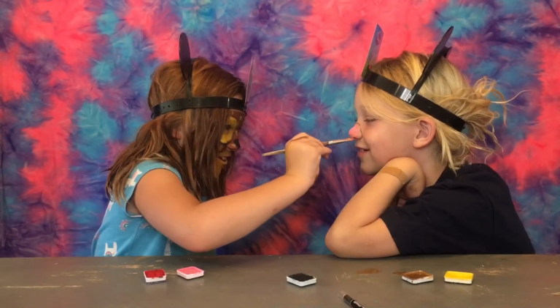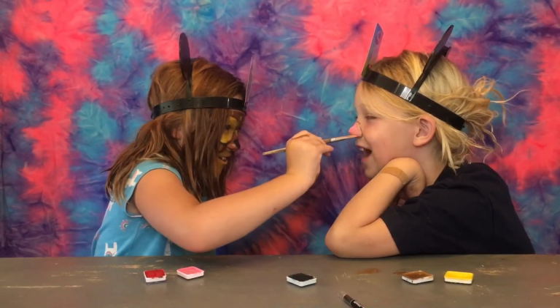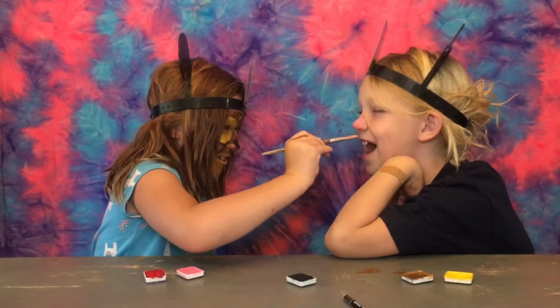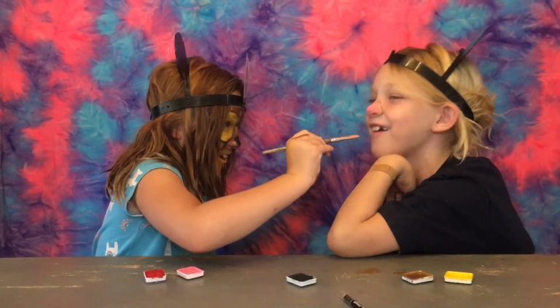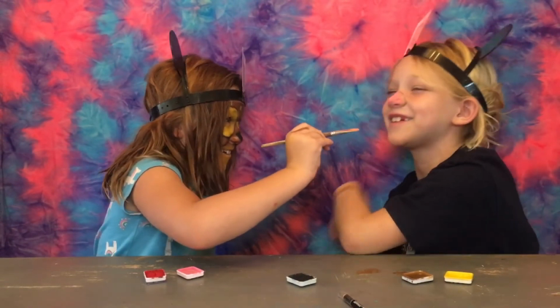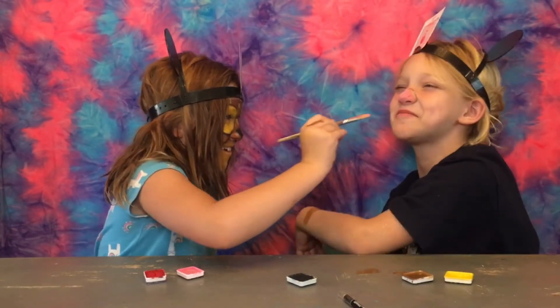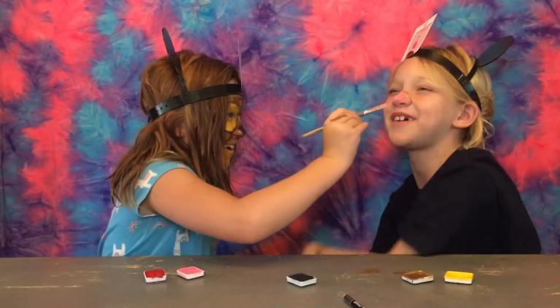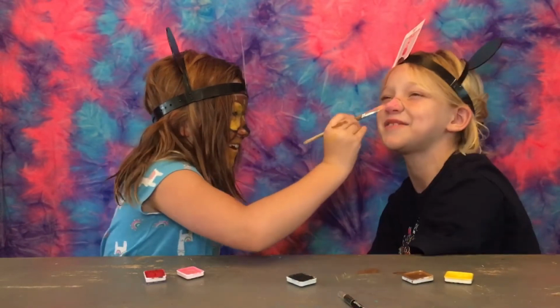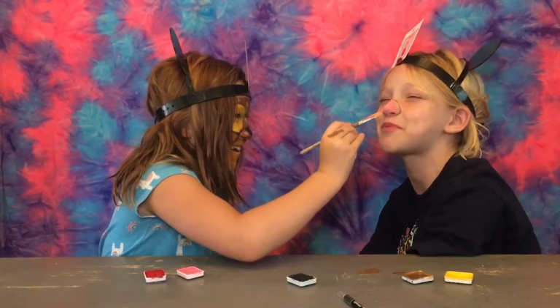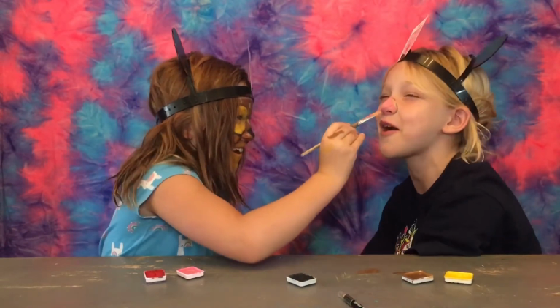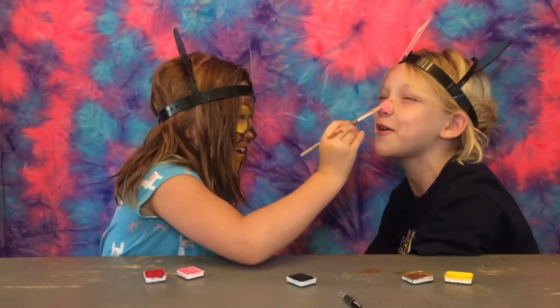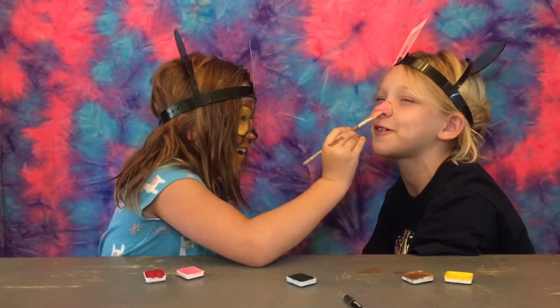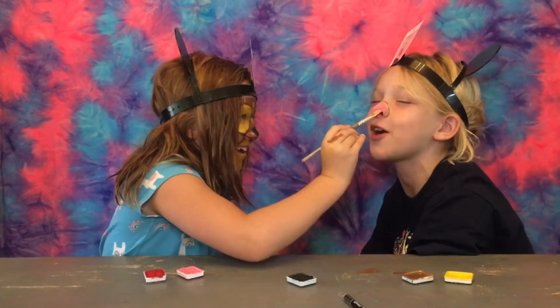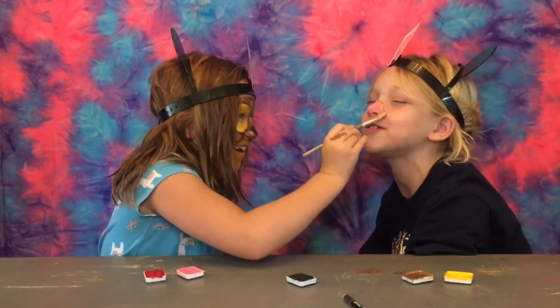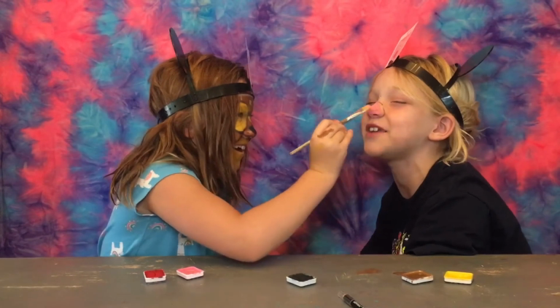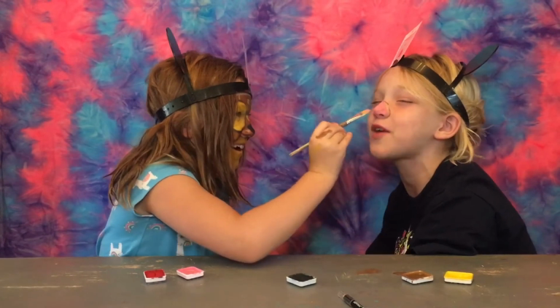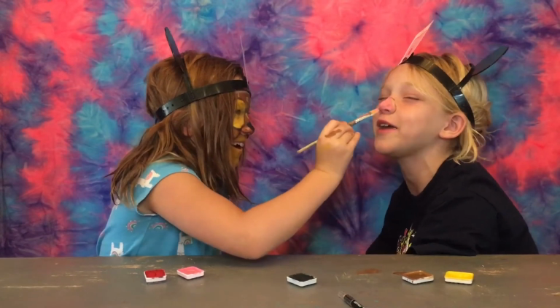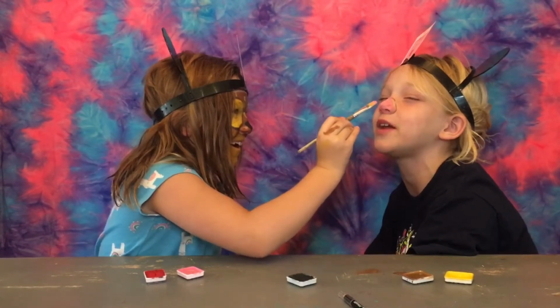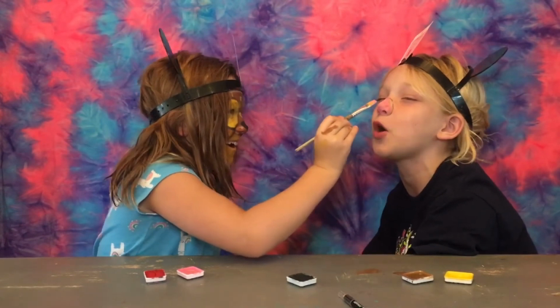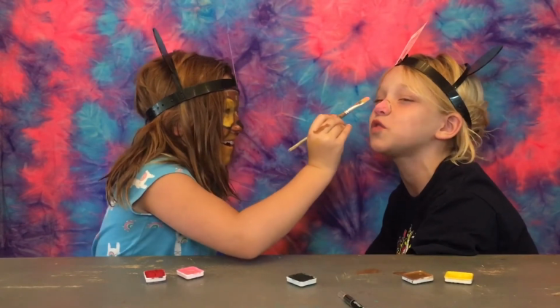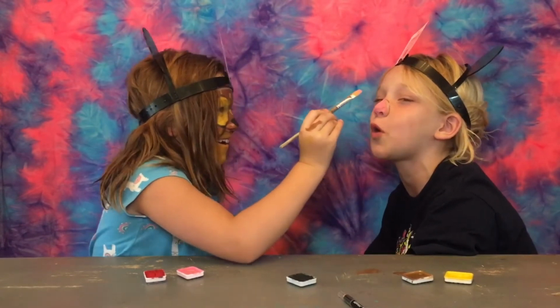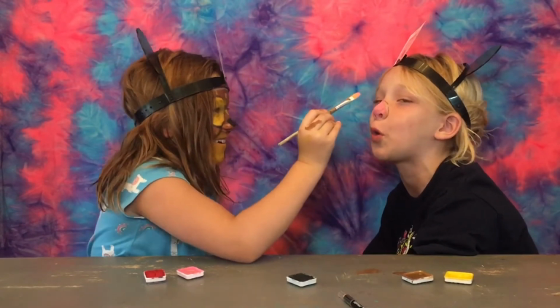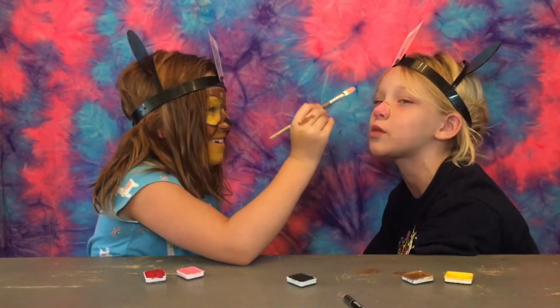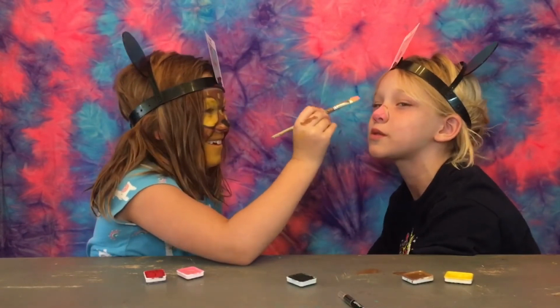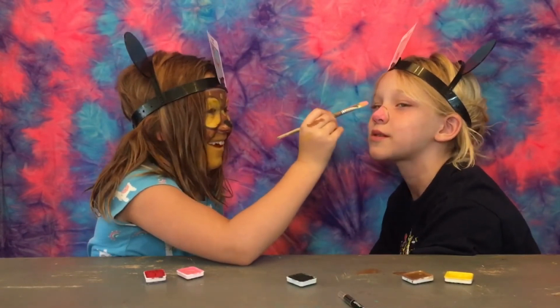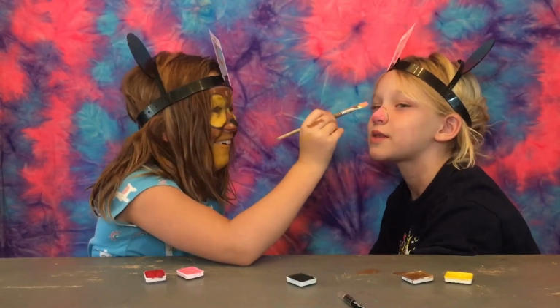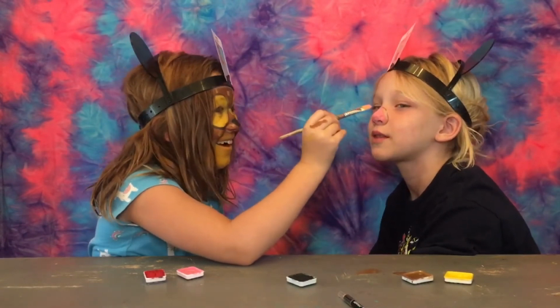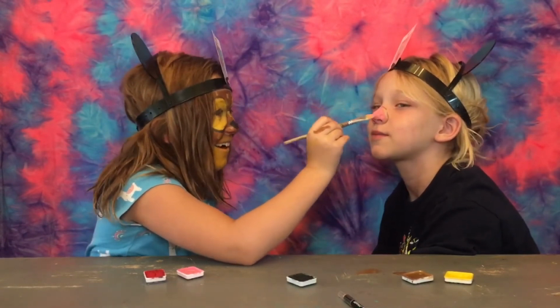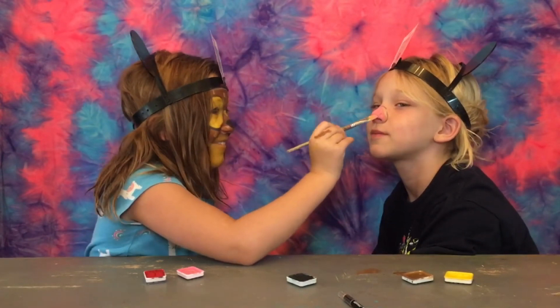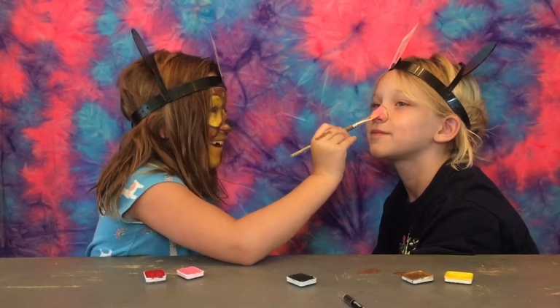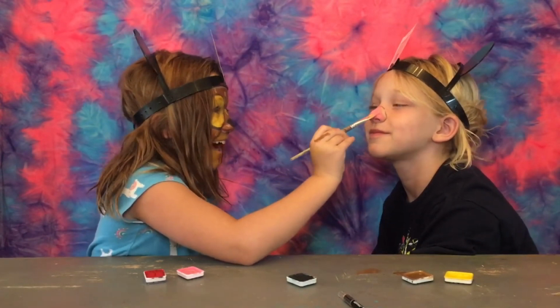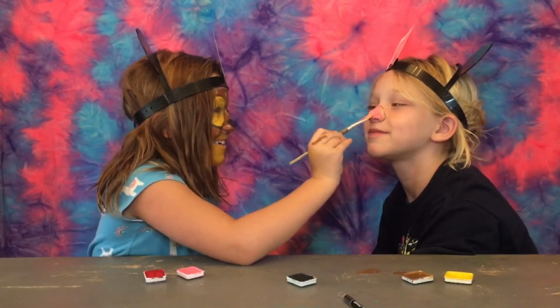Oh, that smells gross and you got it in my nose holes! My accent.